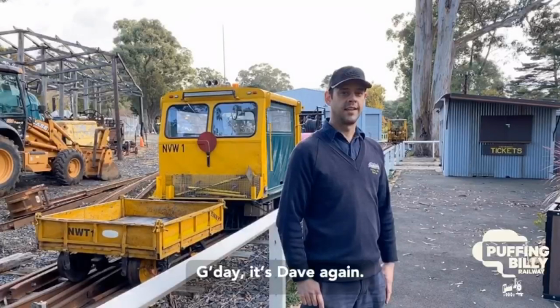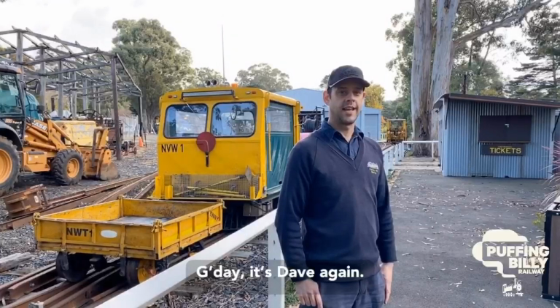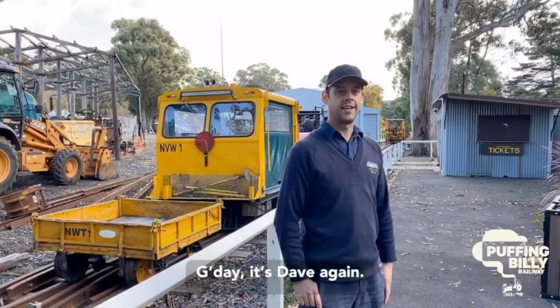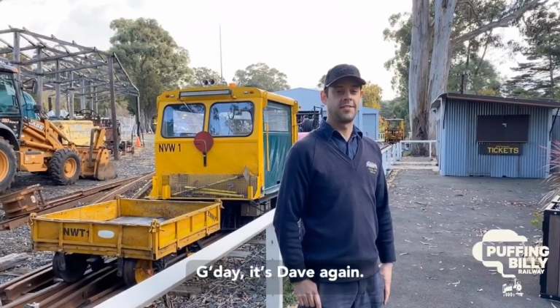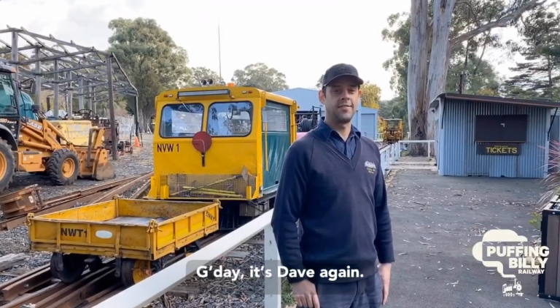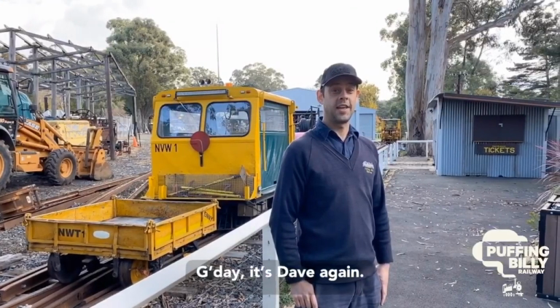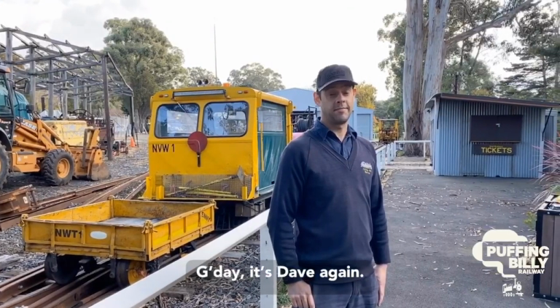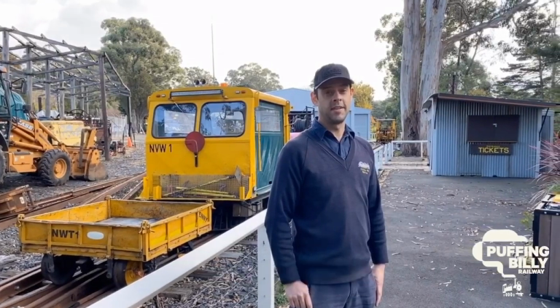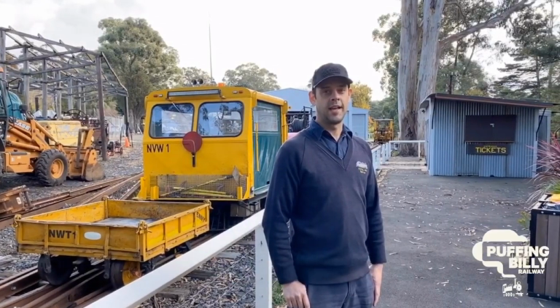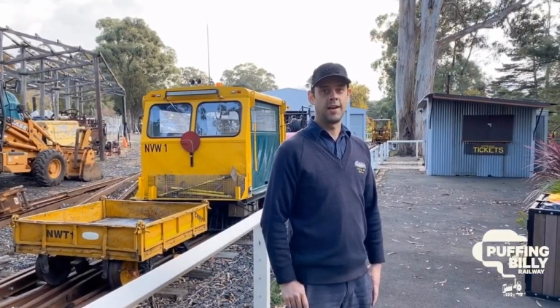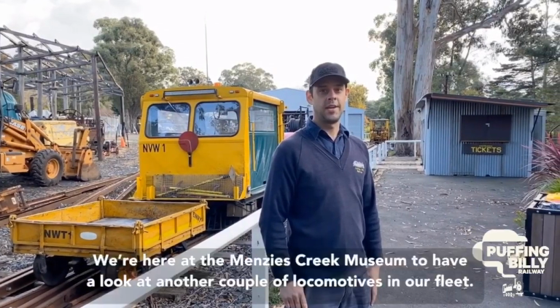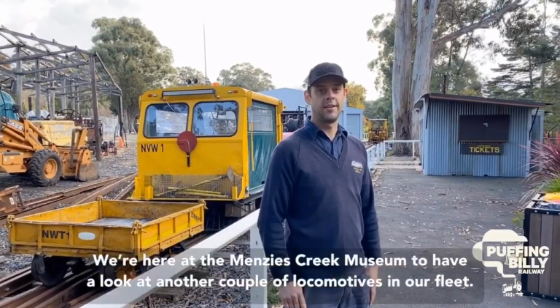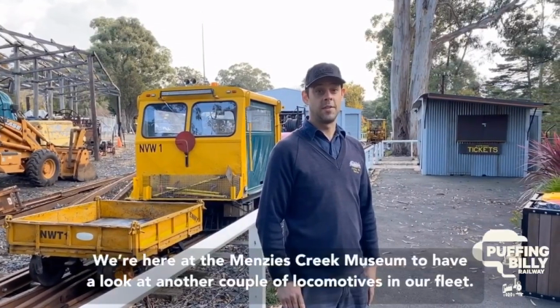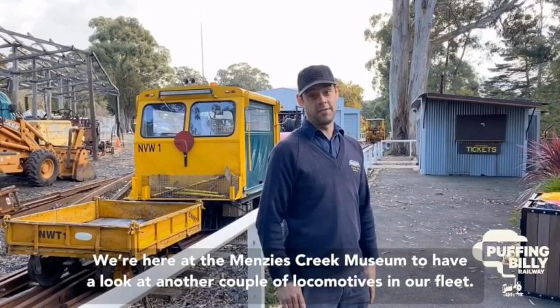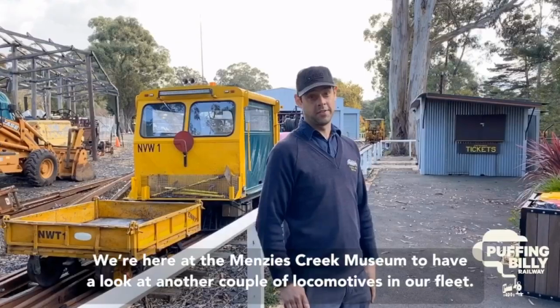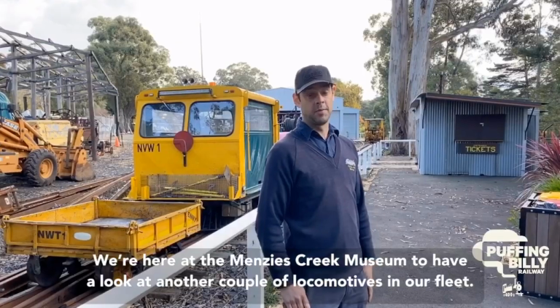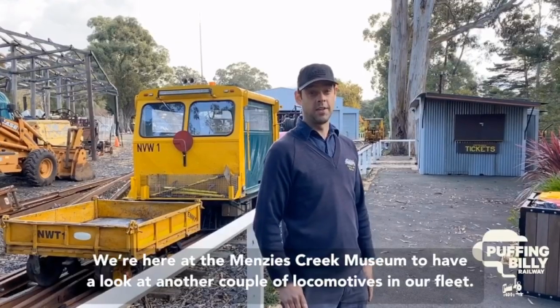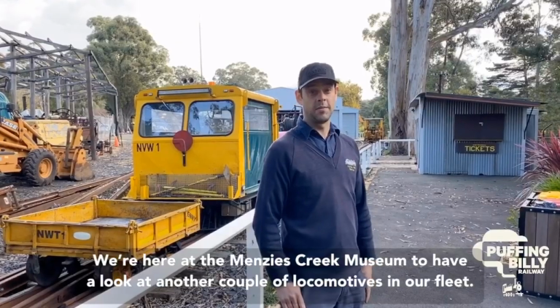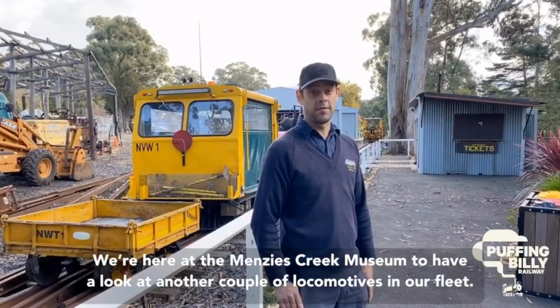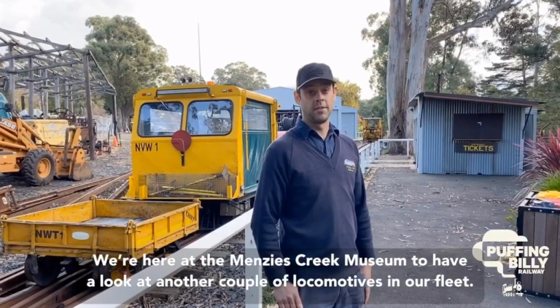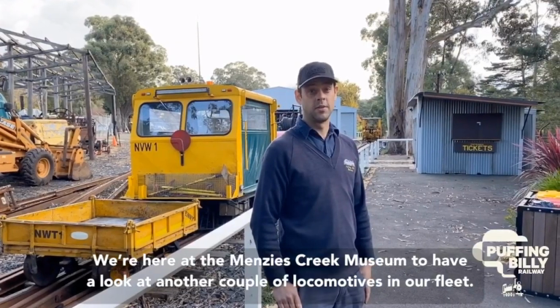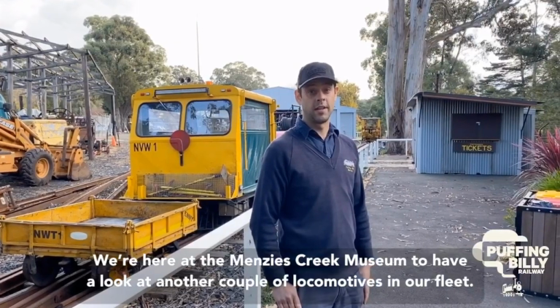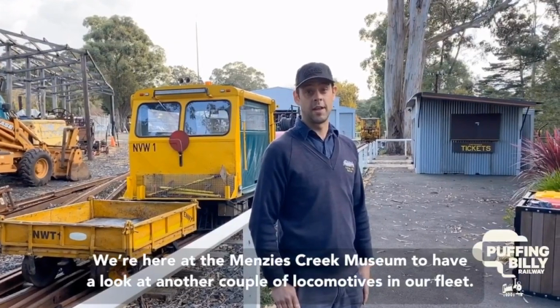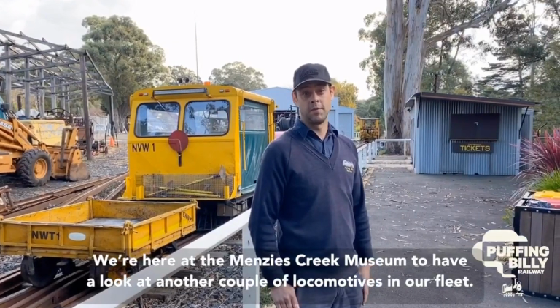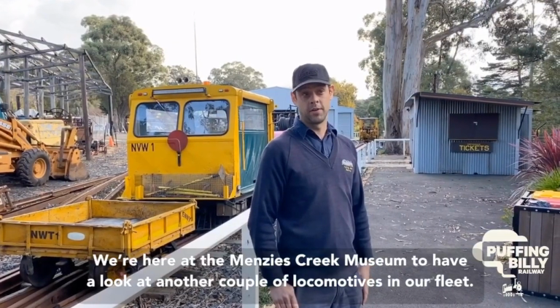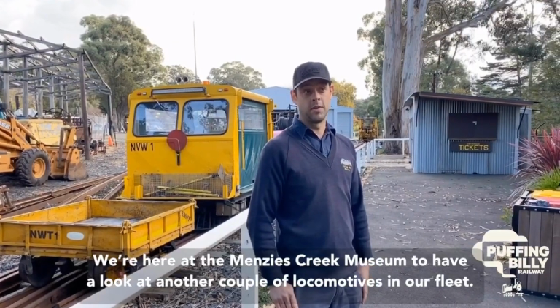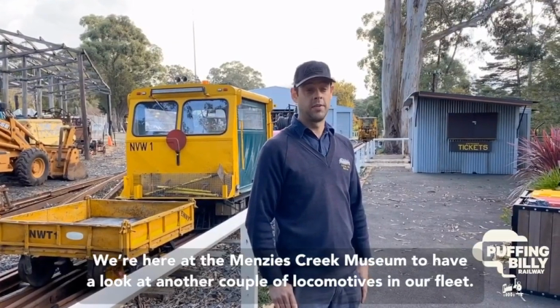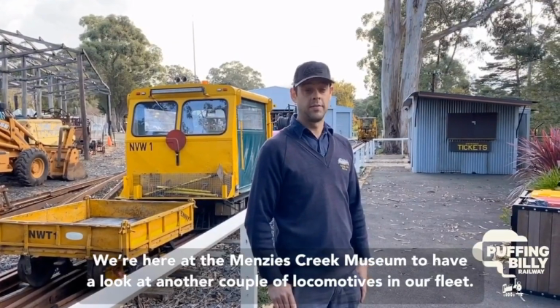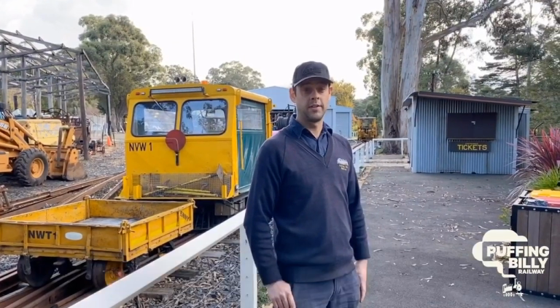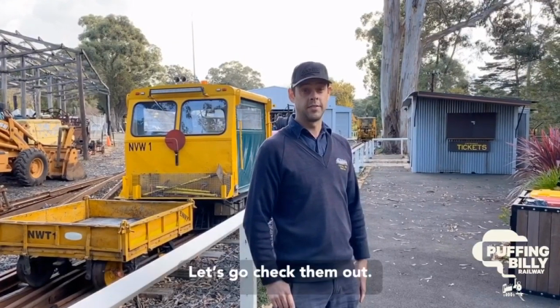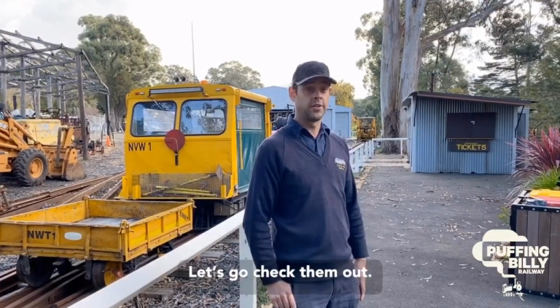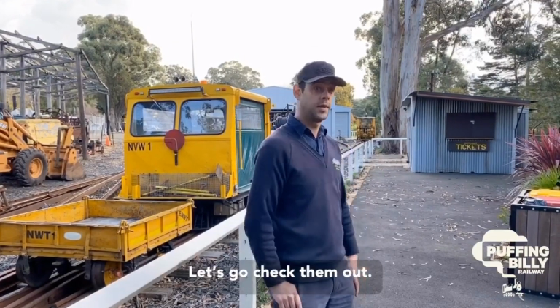G'day, it's Dave again. We're here at the Mensa Creek Museum to have a look at another couple of locomotives in our fleet. Let's go check them out.